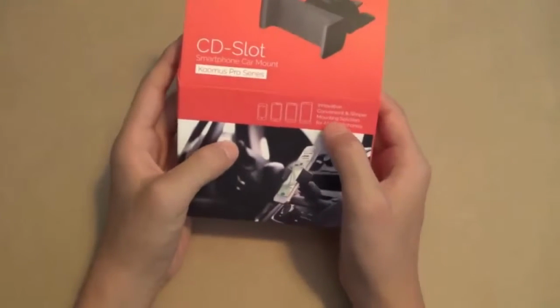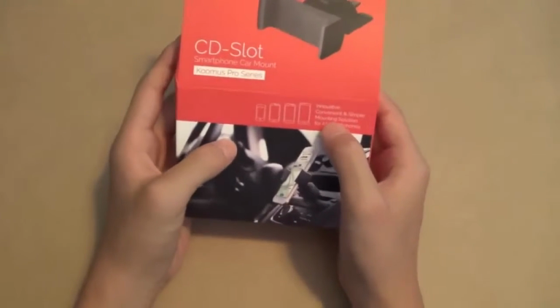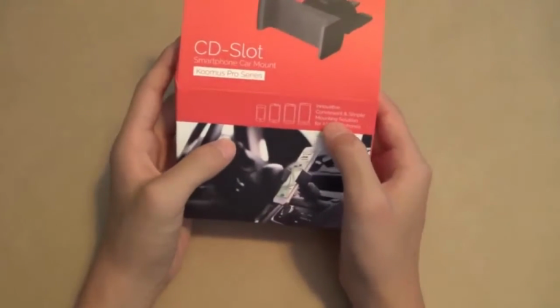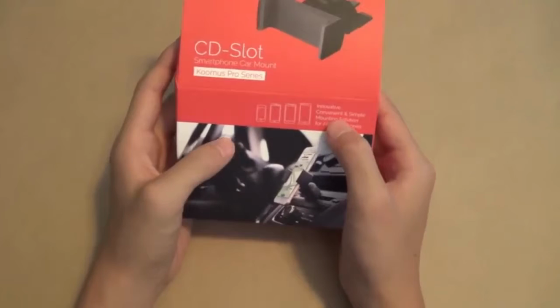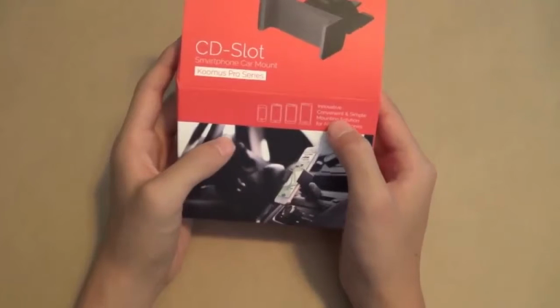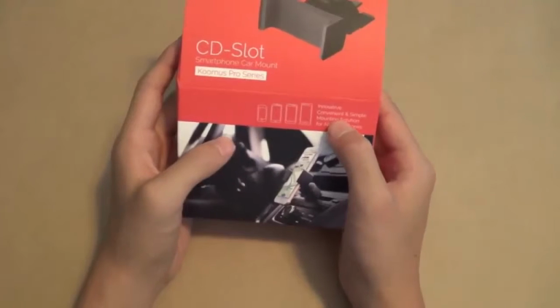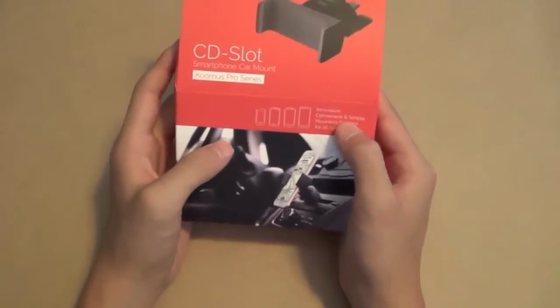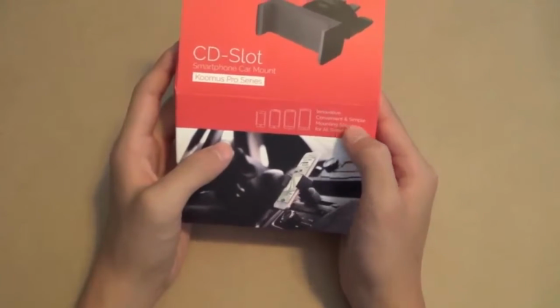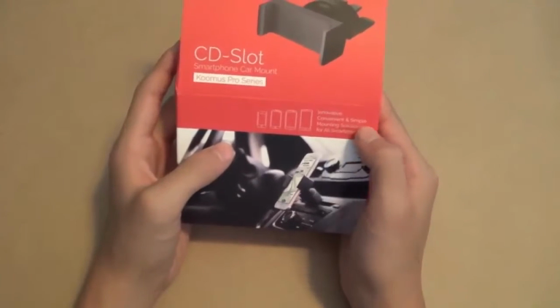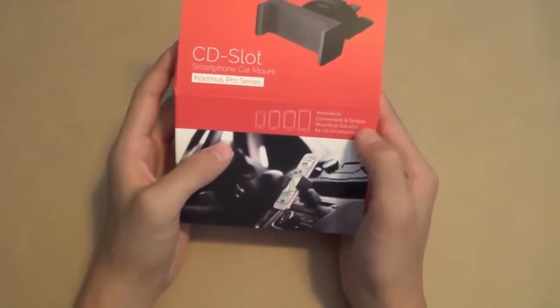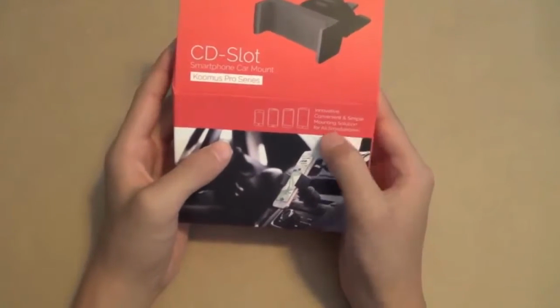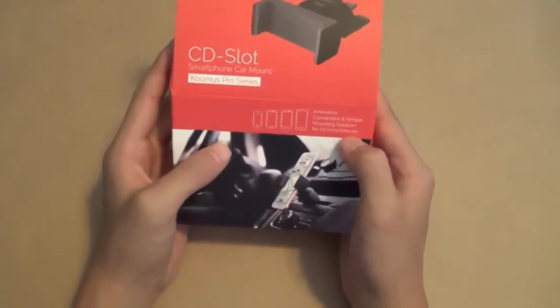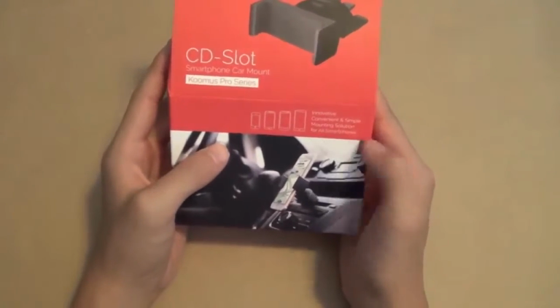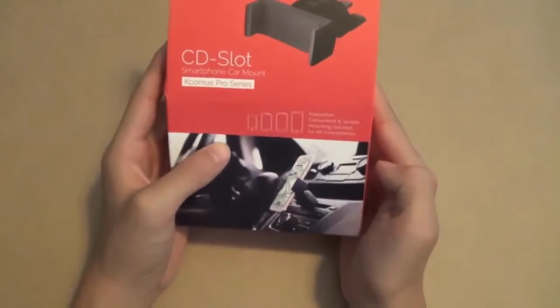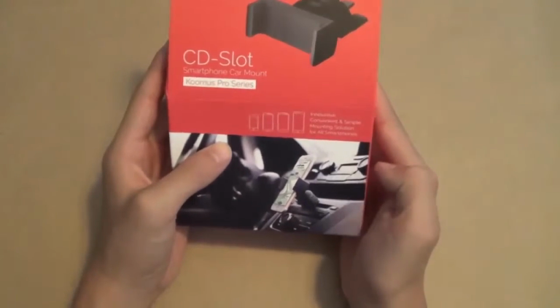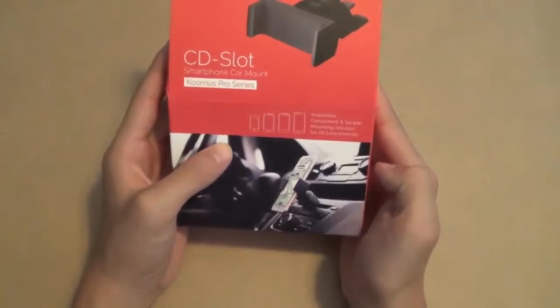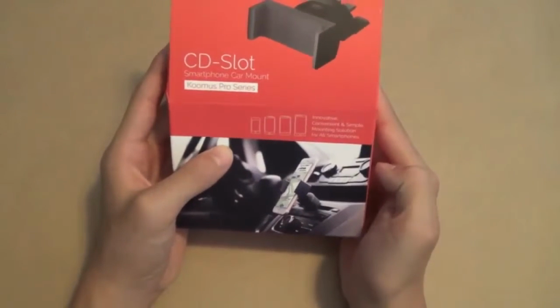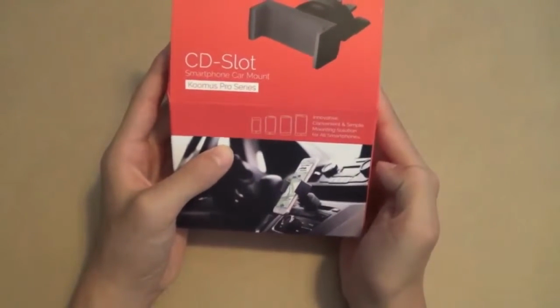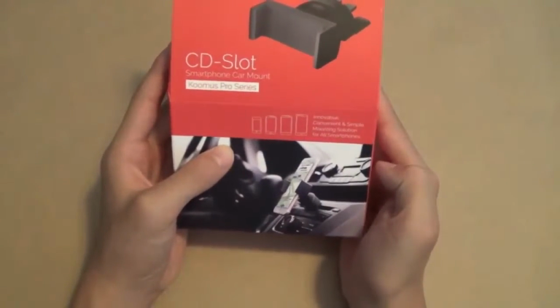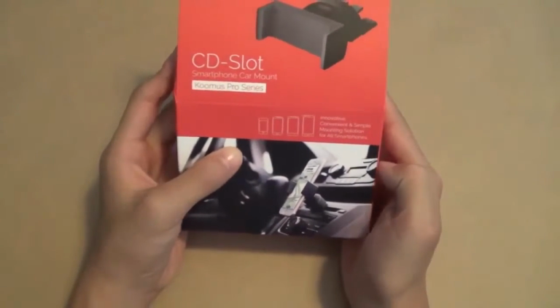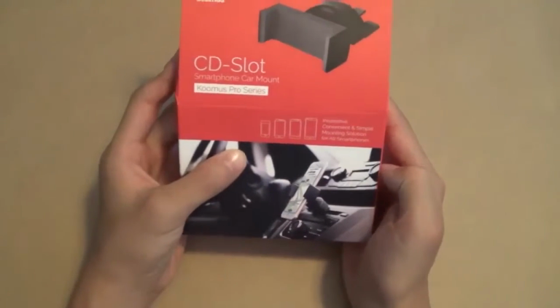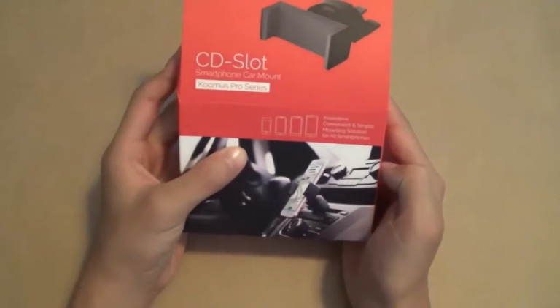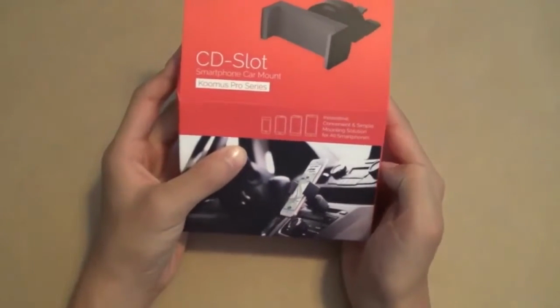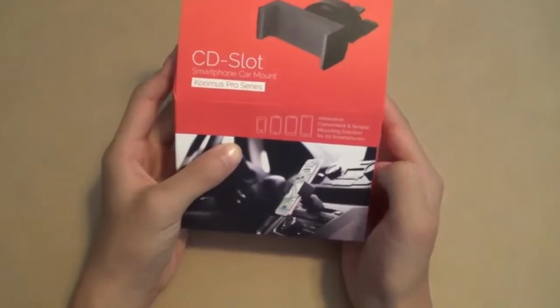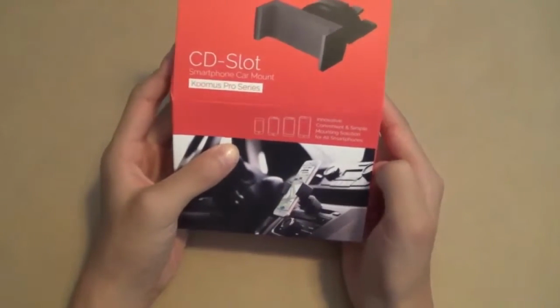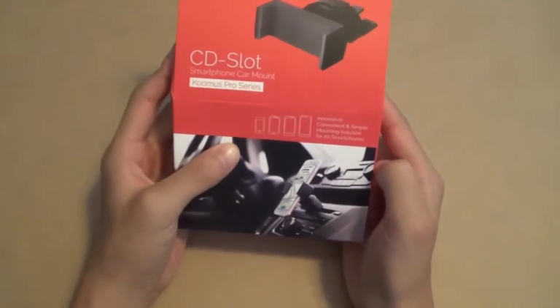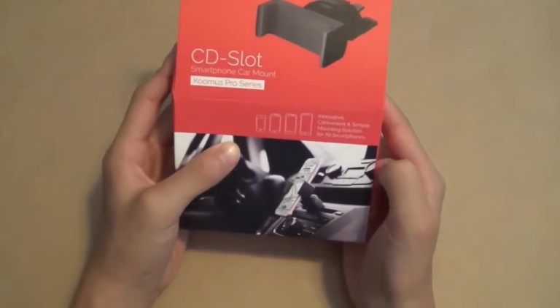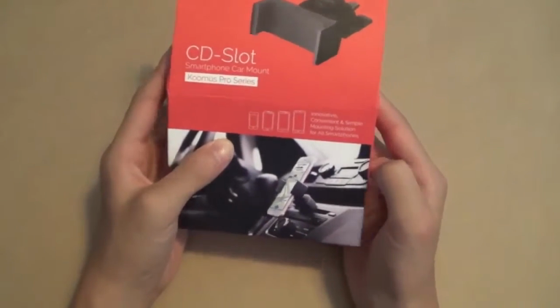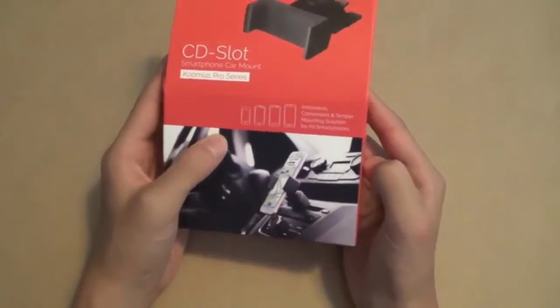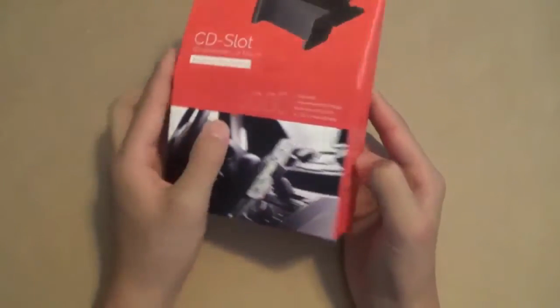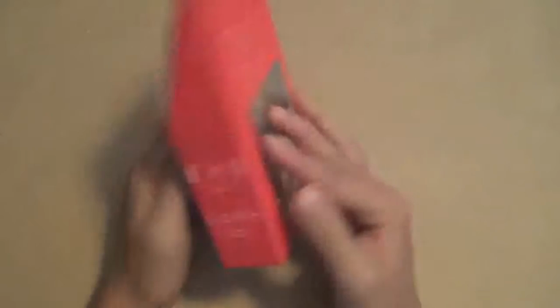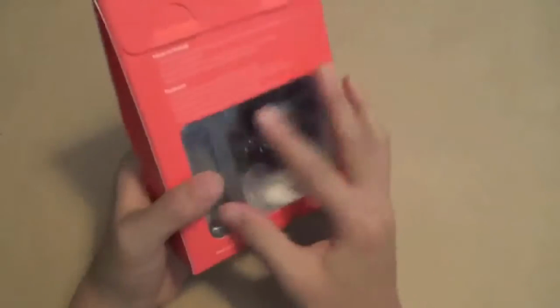This is an innovative, convenient, and simple mounting solution for all smartphones for your car.